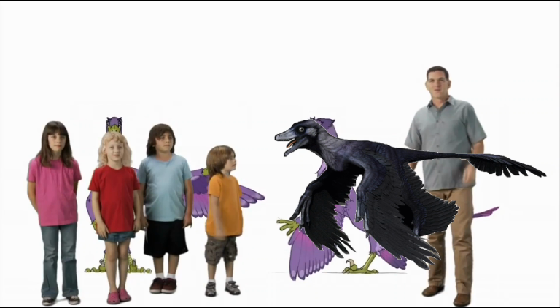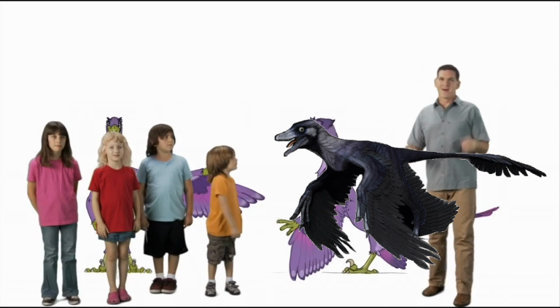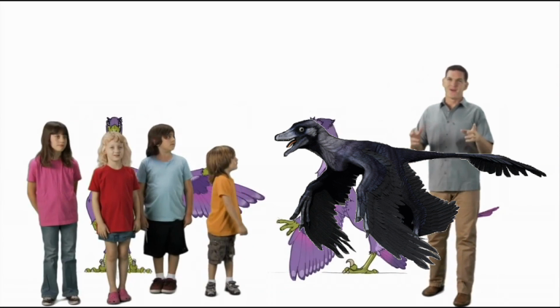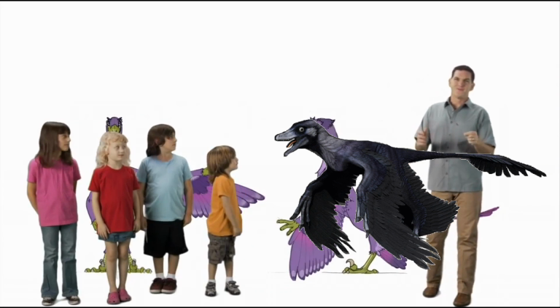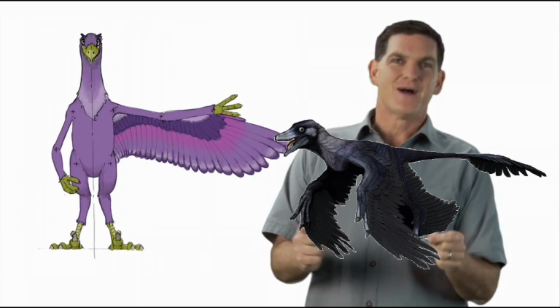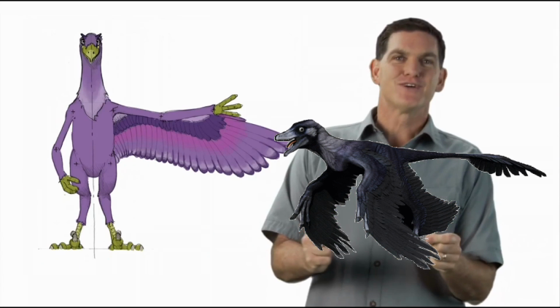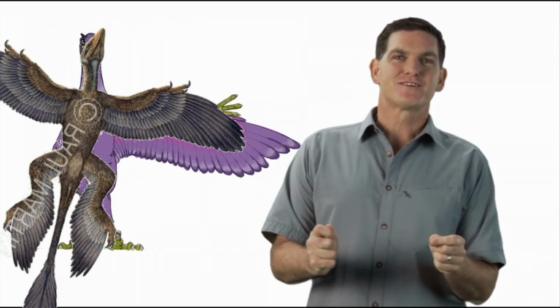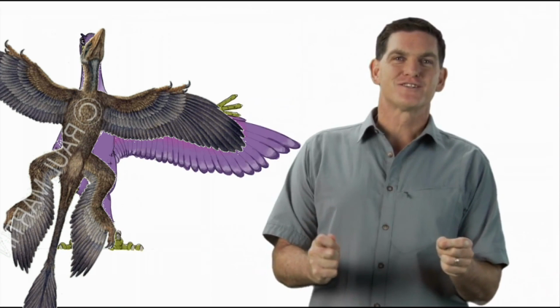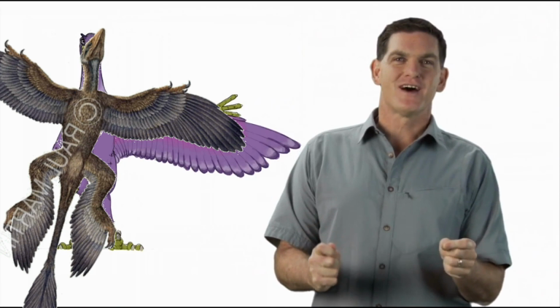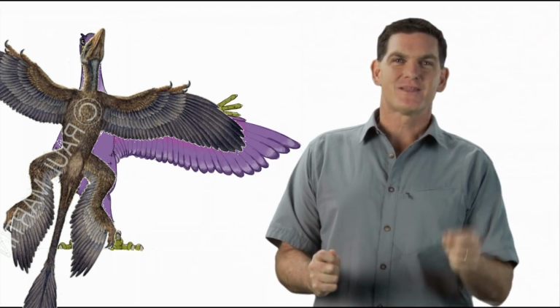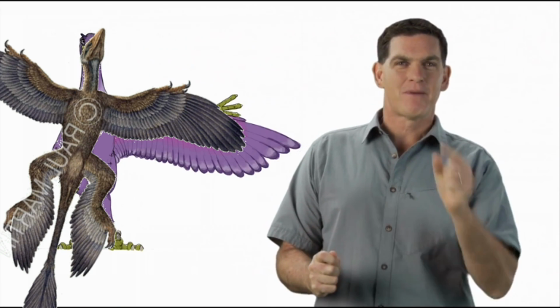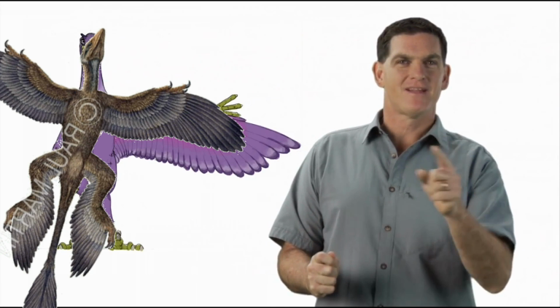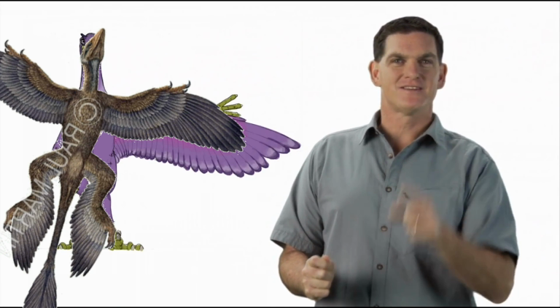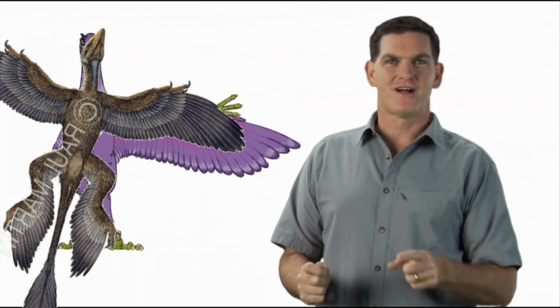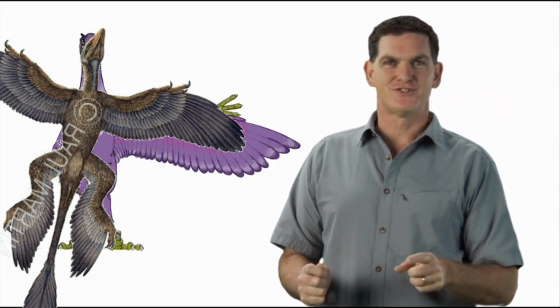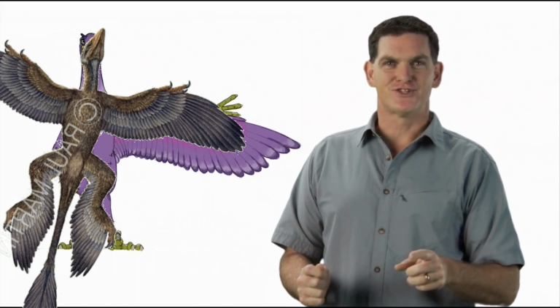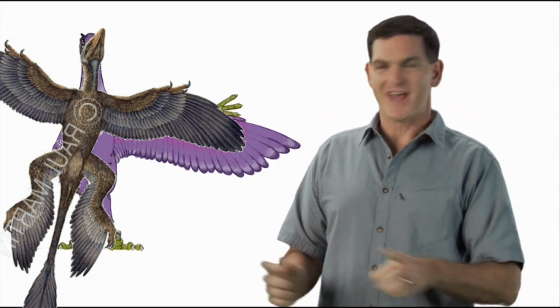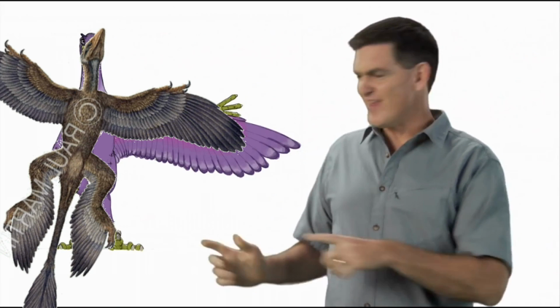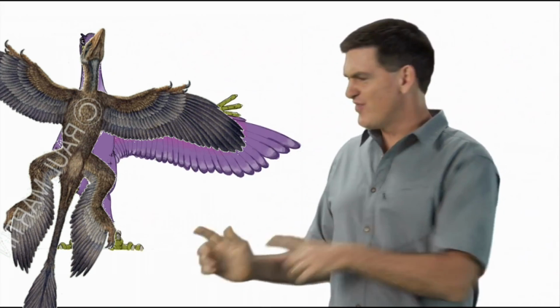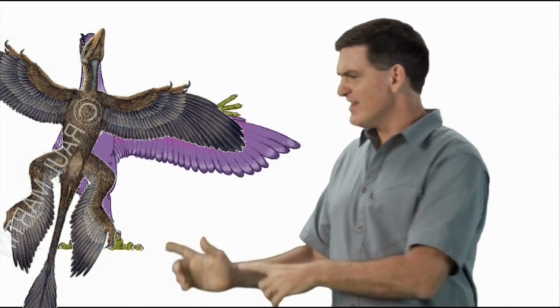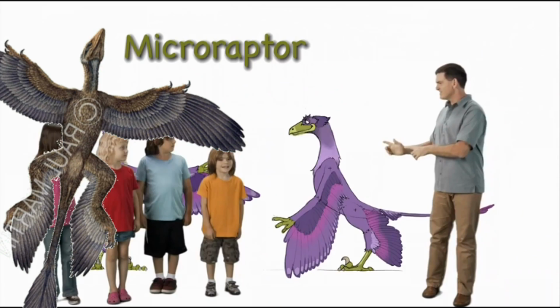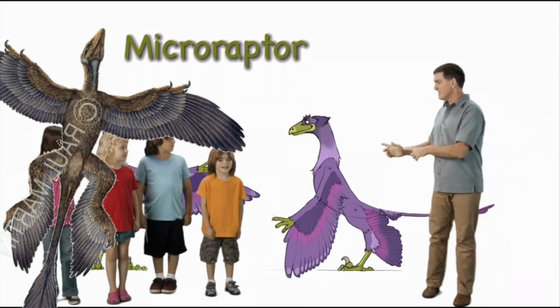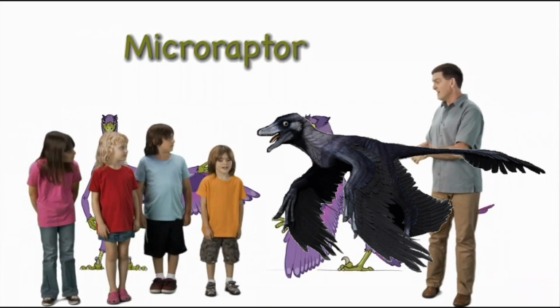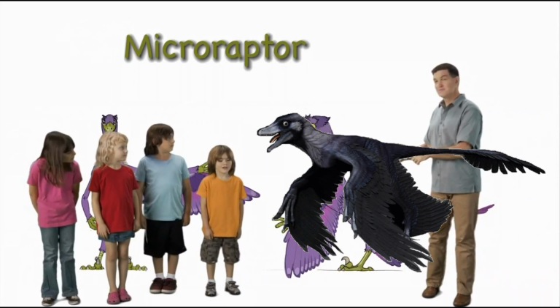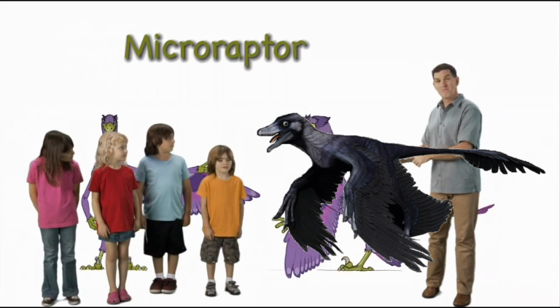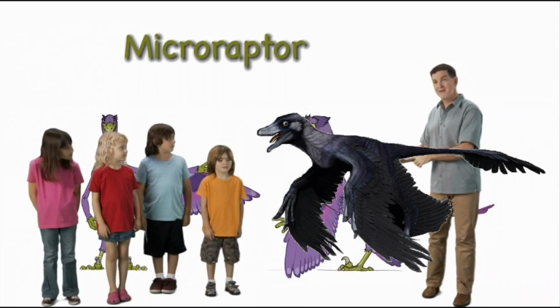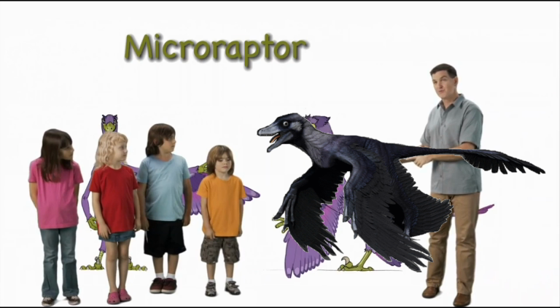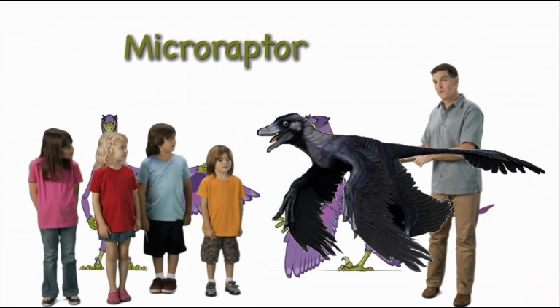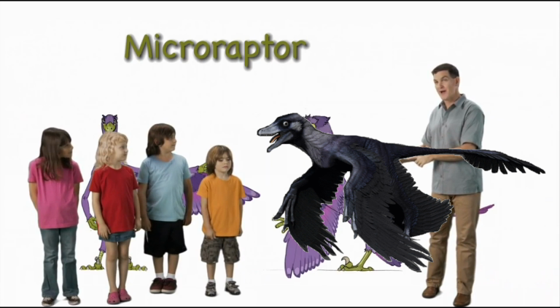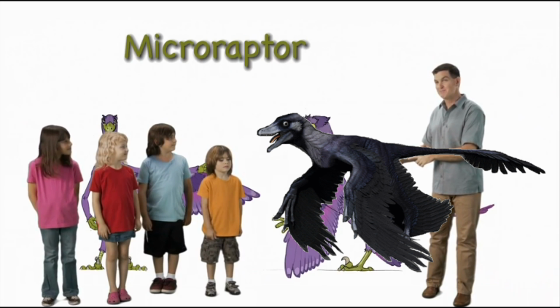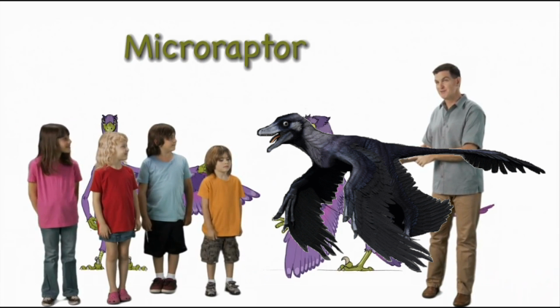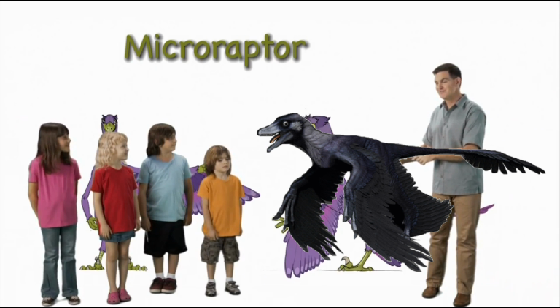Hi there, I'm Dr. Scott the paleontologist, and this is Microraptor.